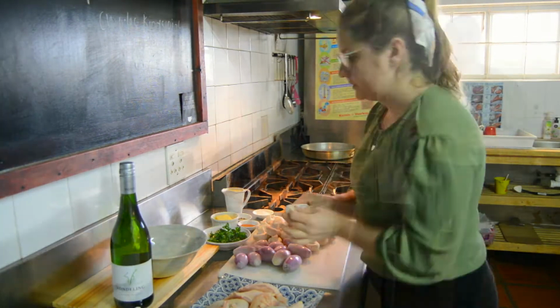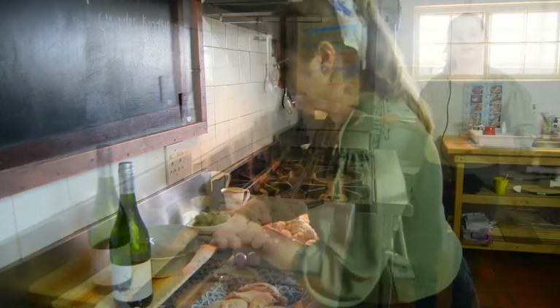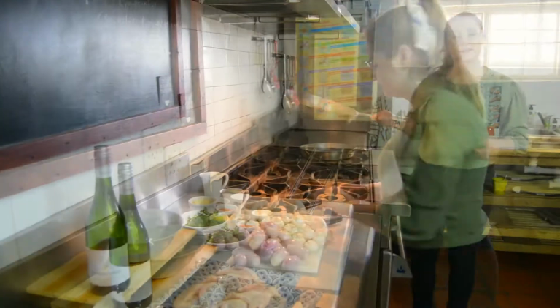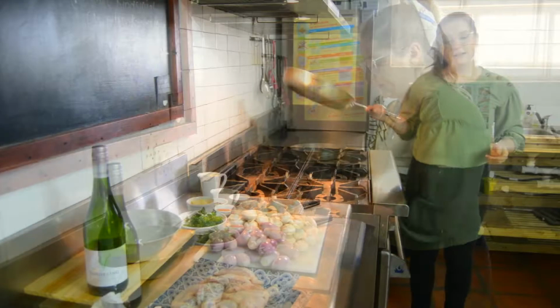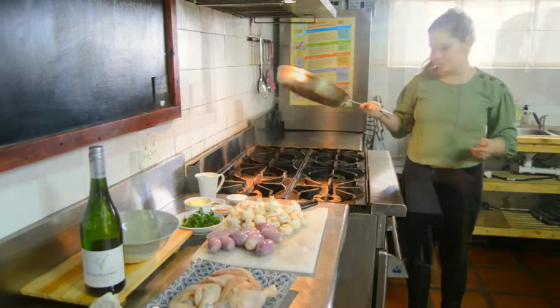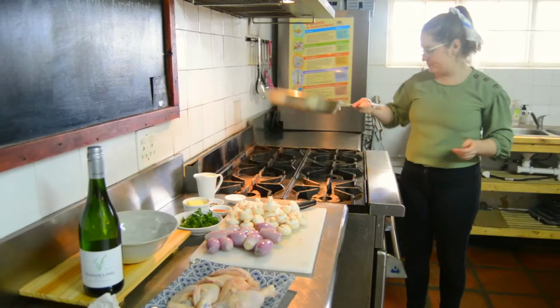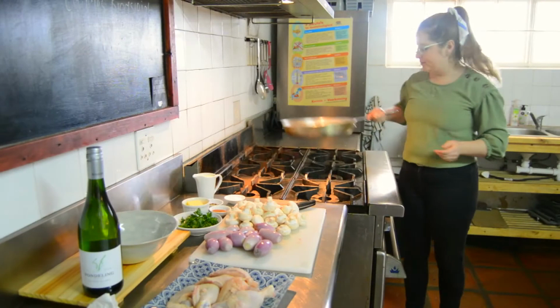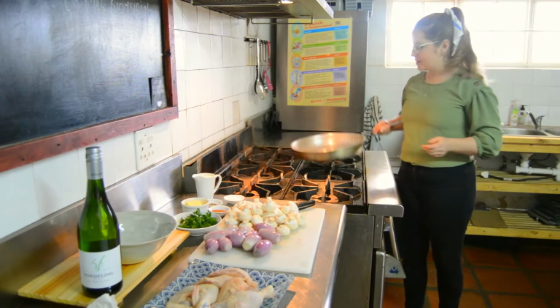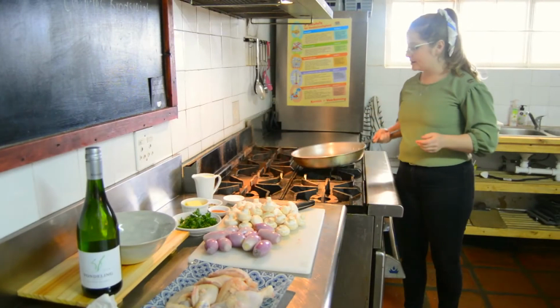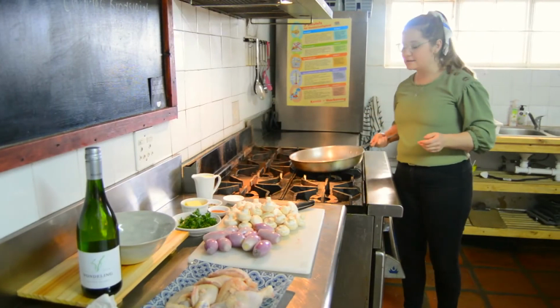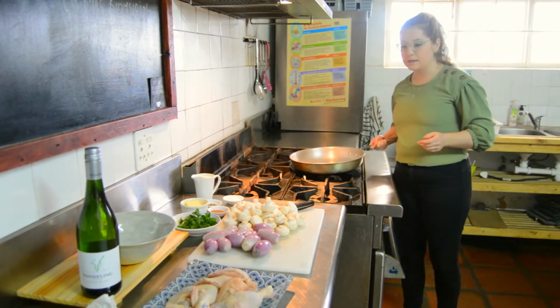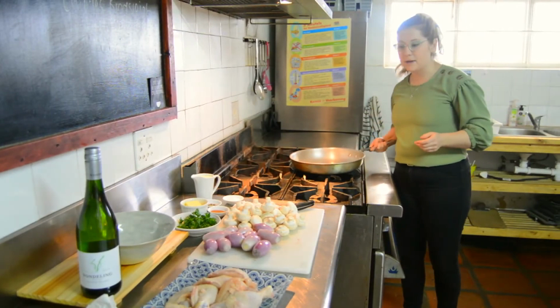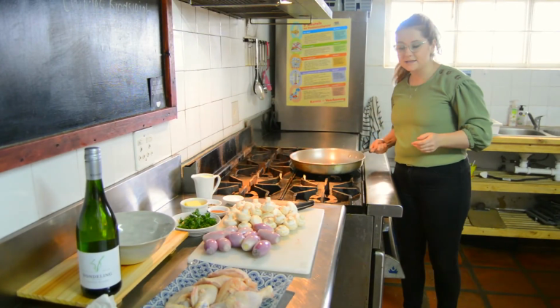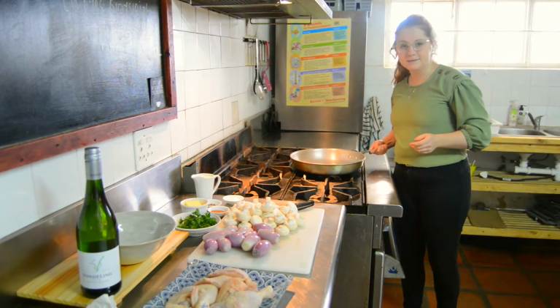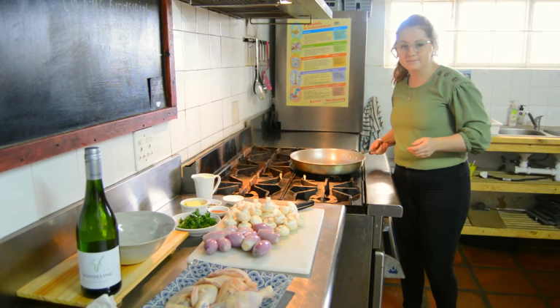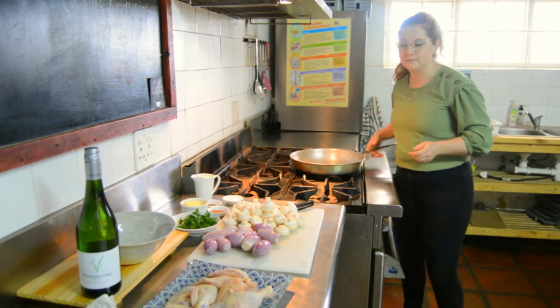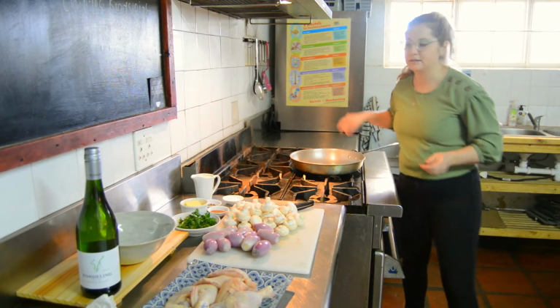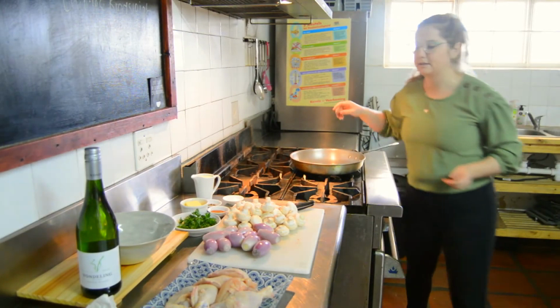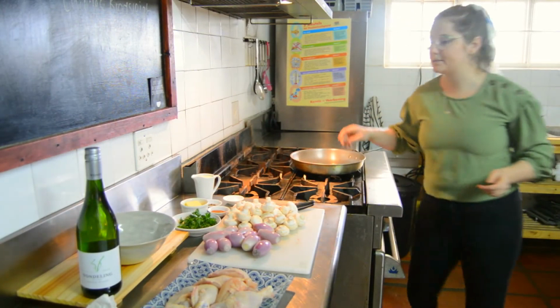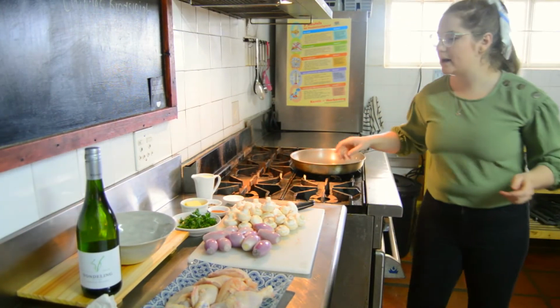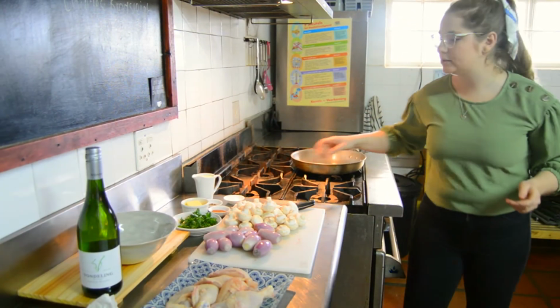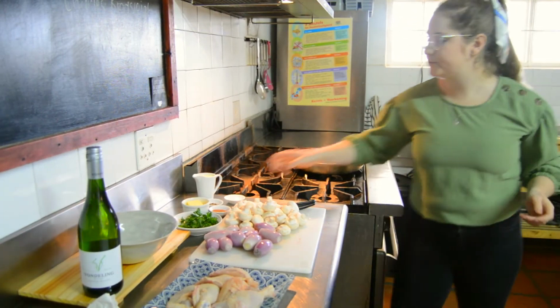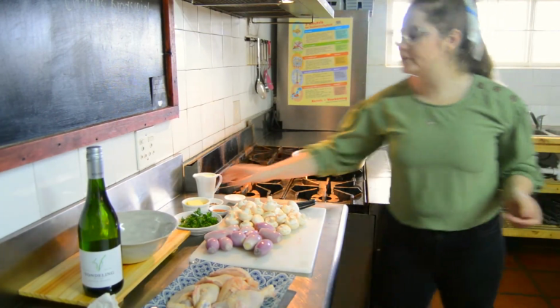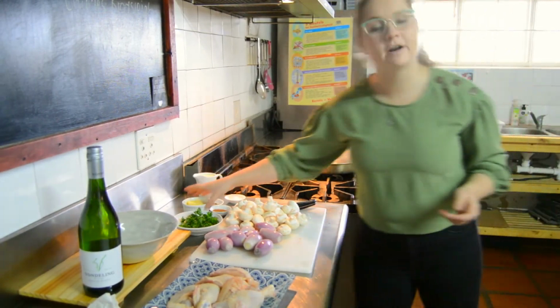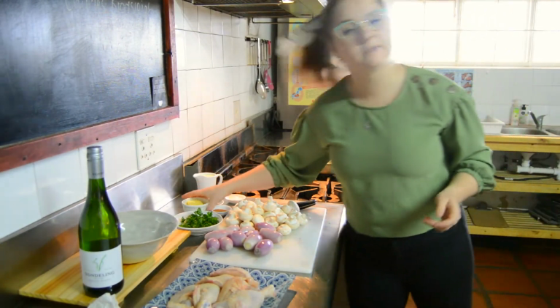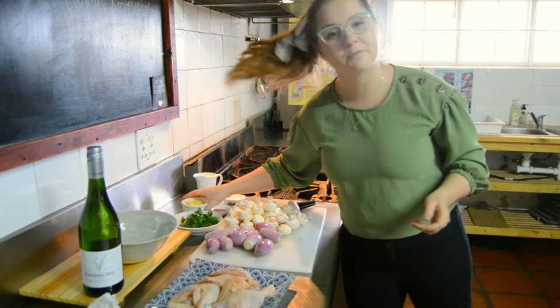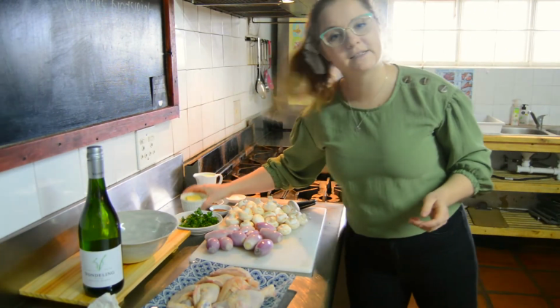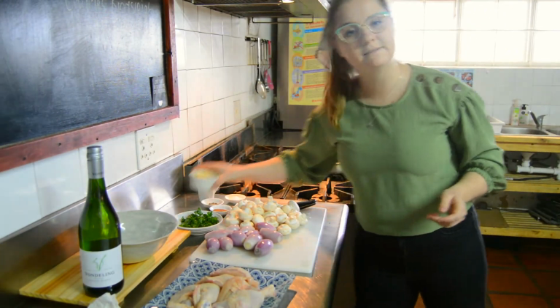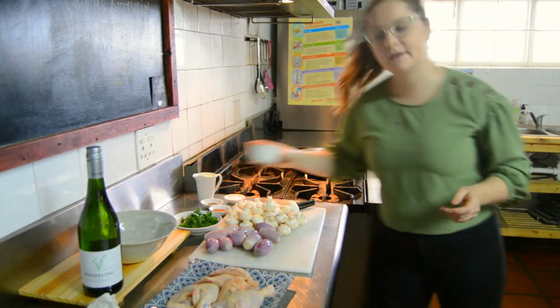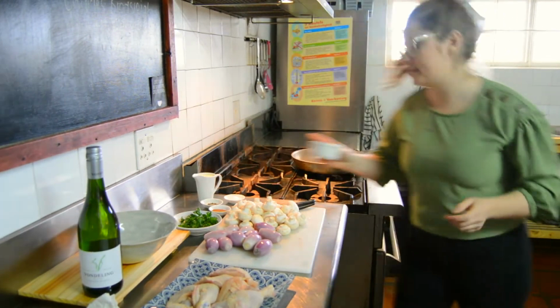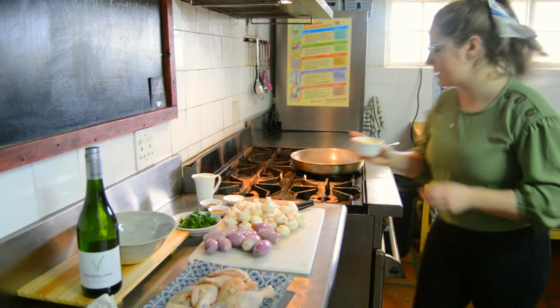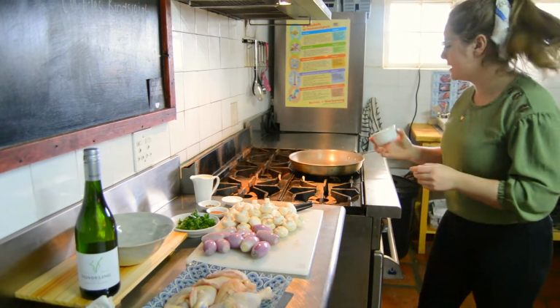Next up, we are going to use some butter — about 50 grams of butter in the pan.